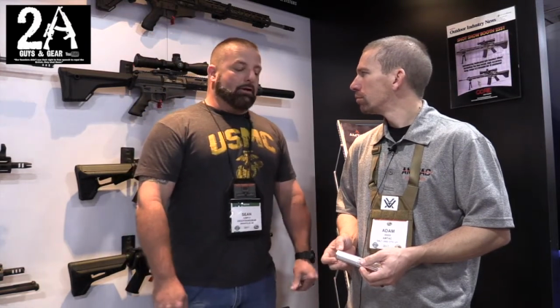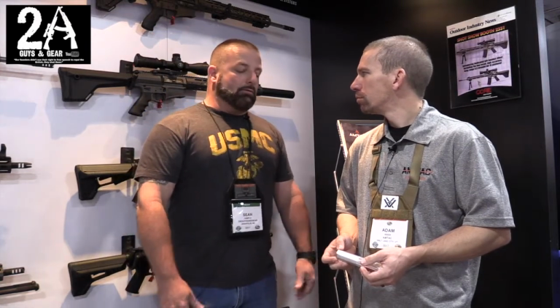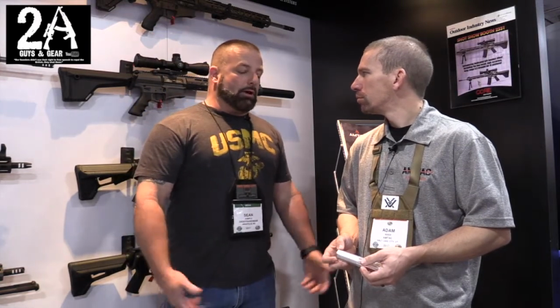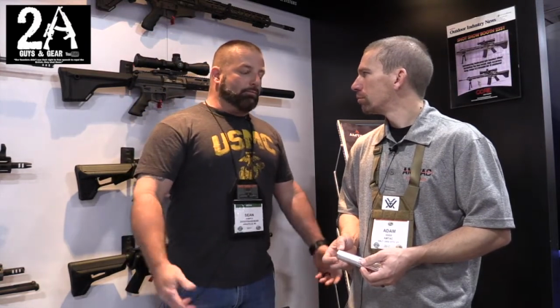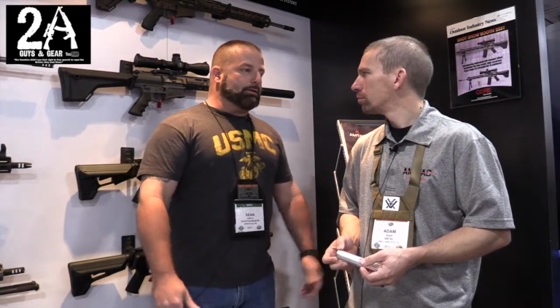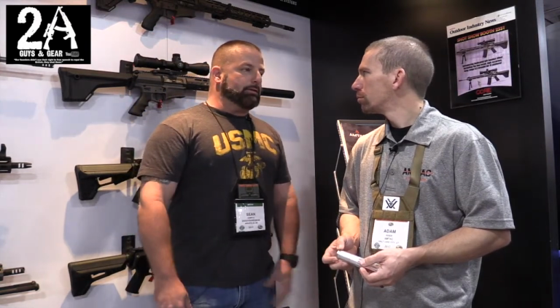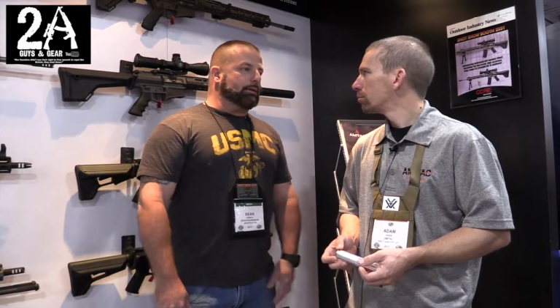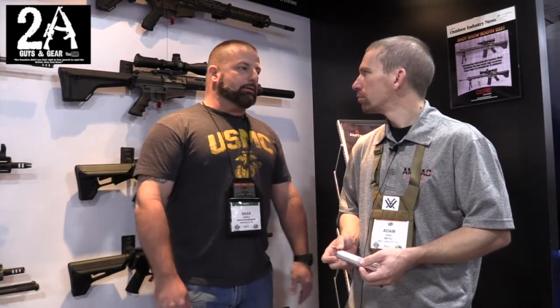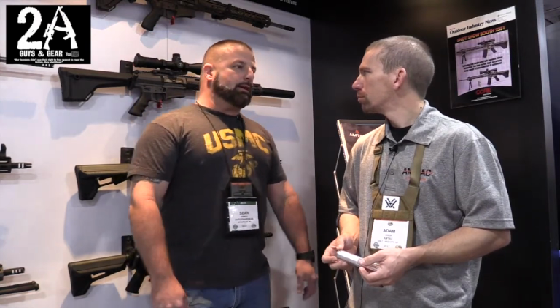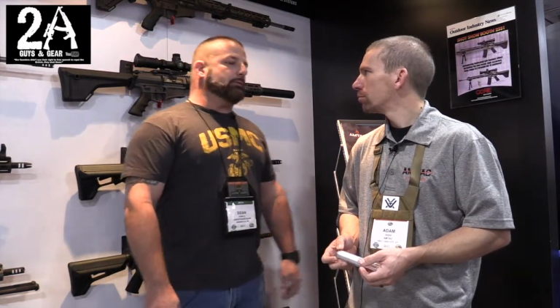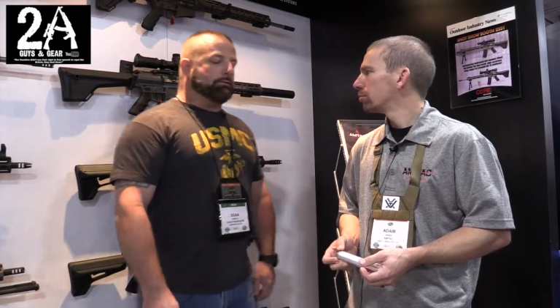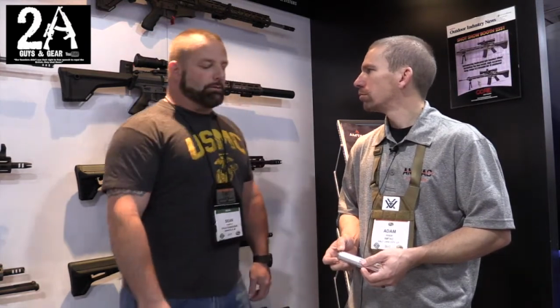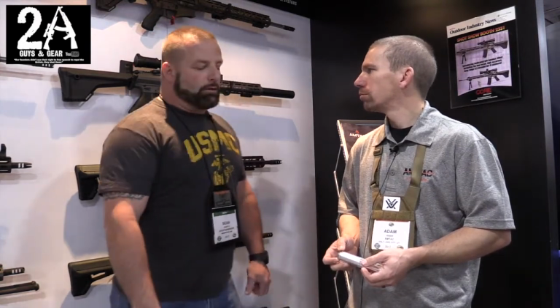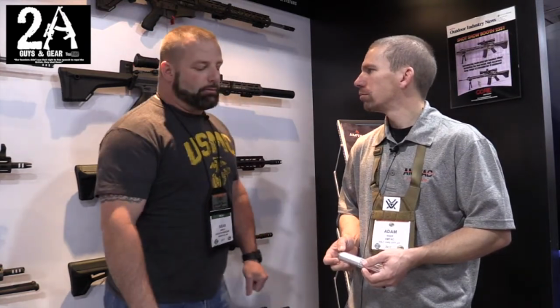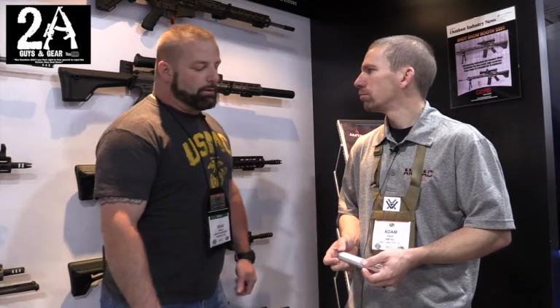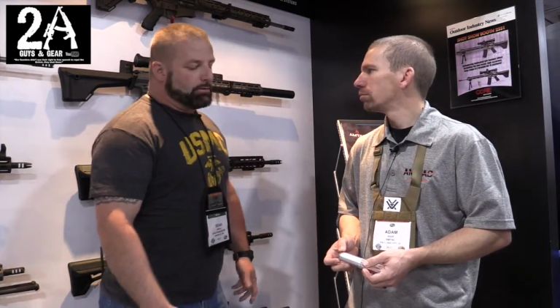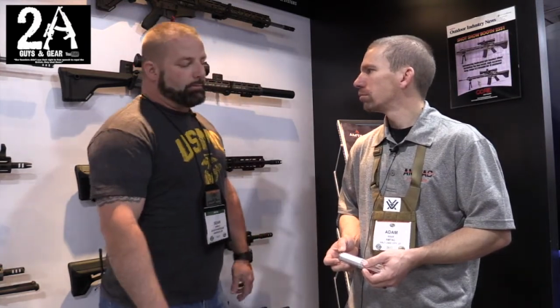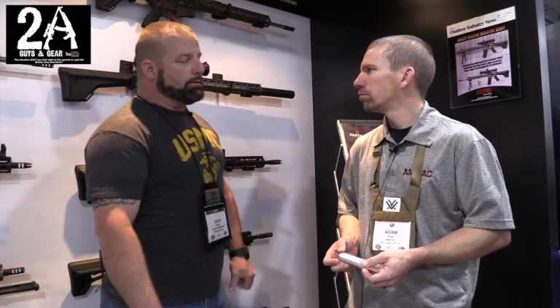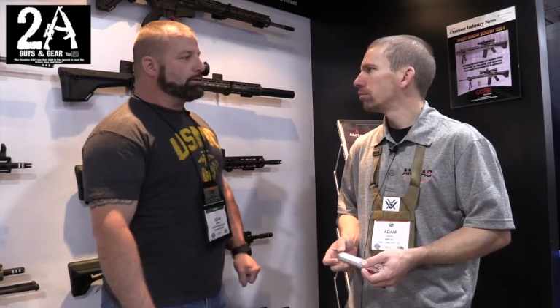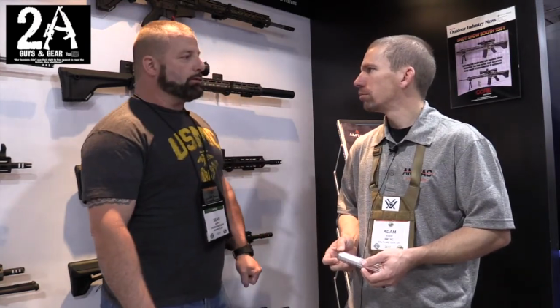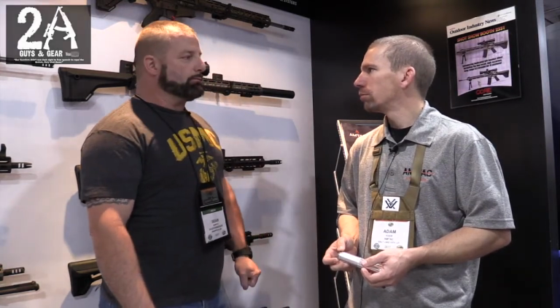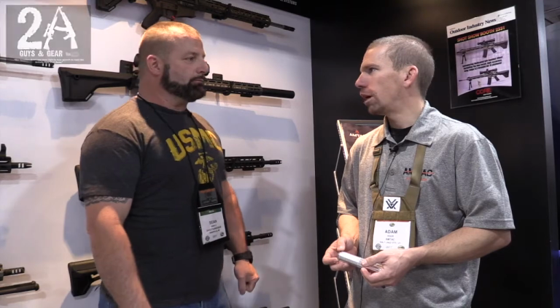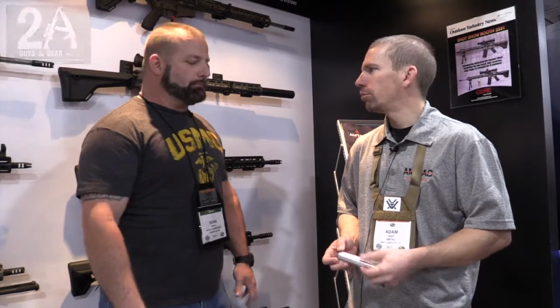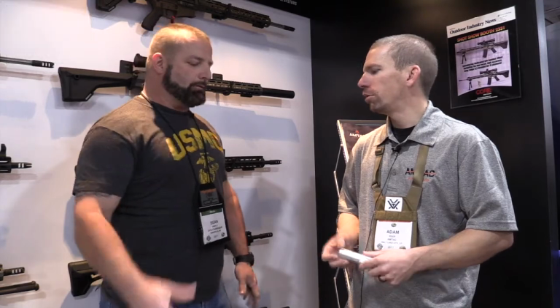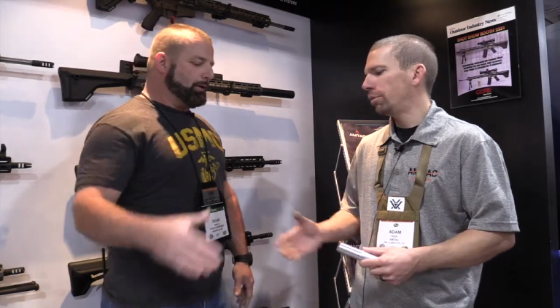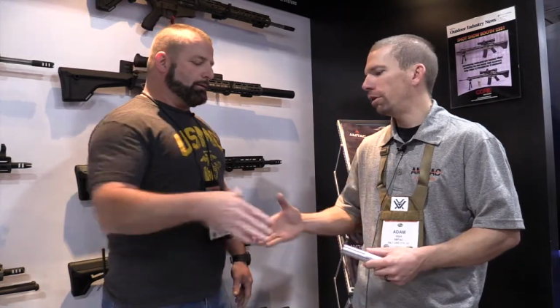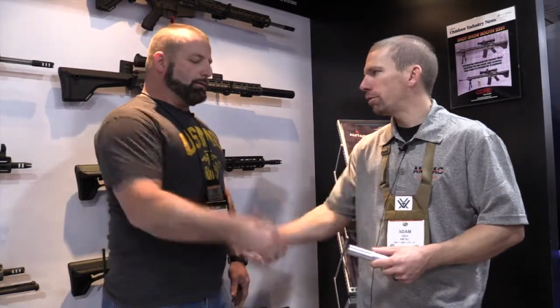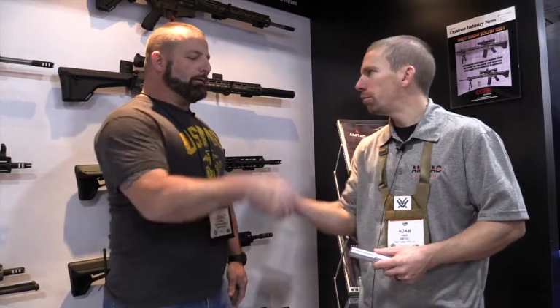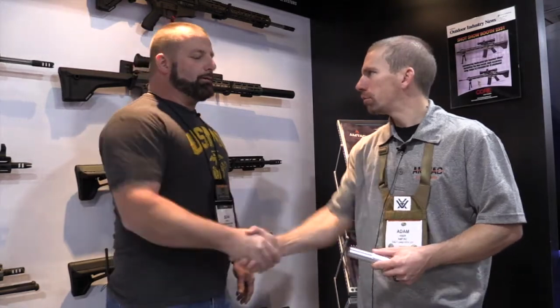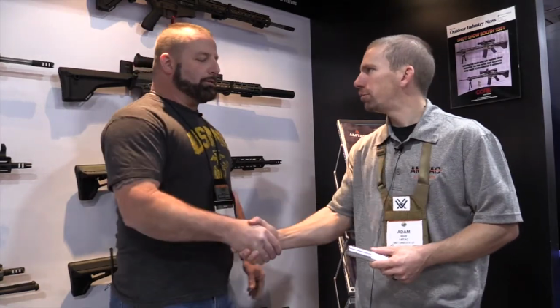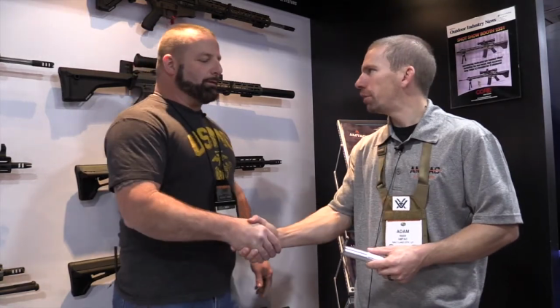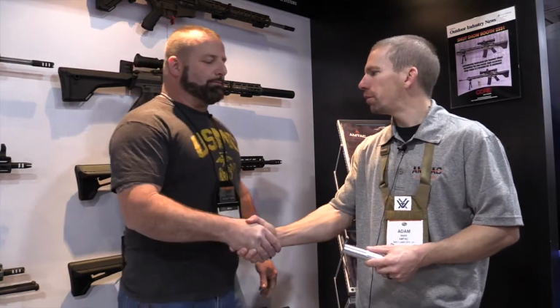I appreciate you taking the time to talk with me and show me your new stuff. Absolutely, you have a good one. You too, man. Good to see you again.